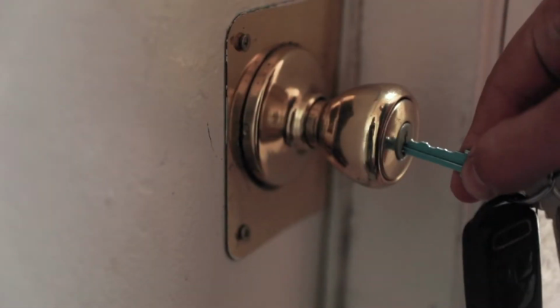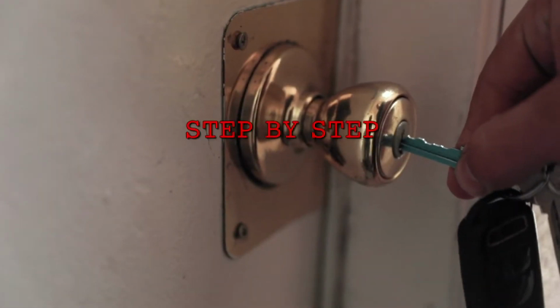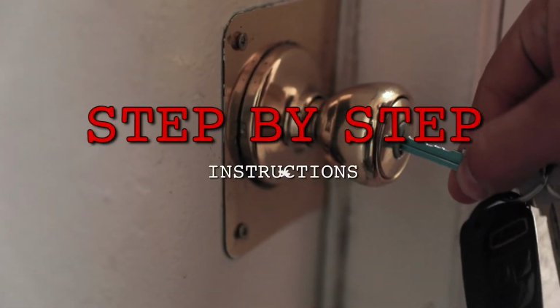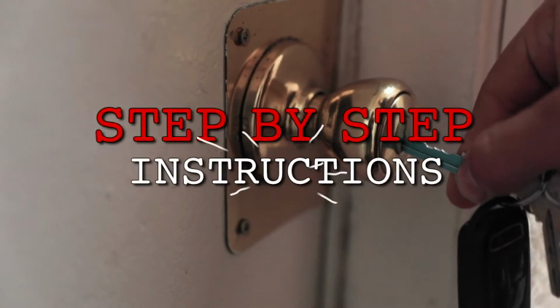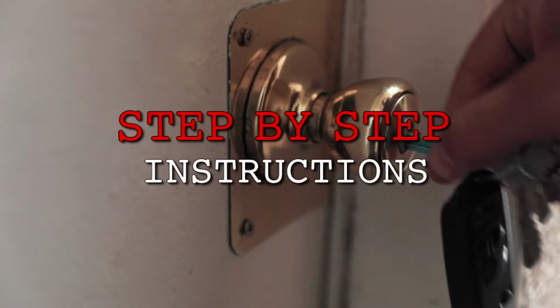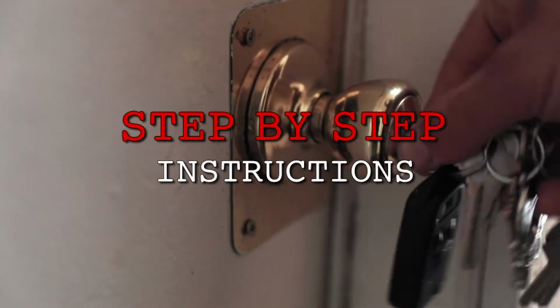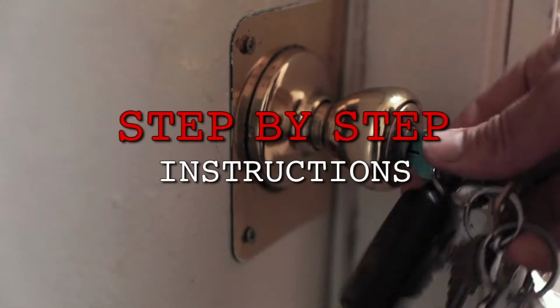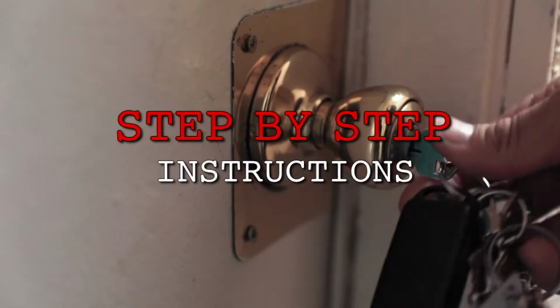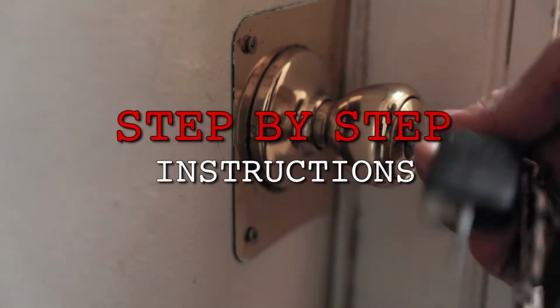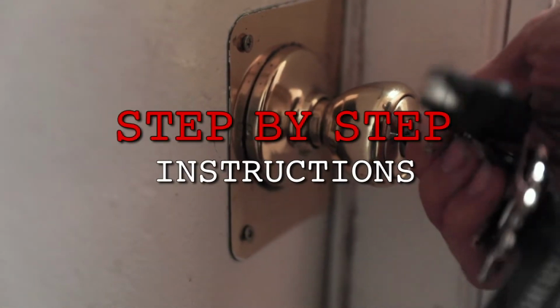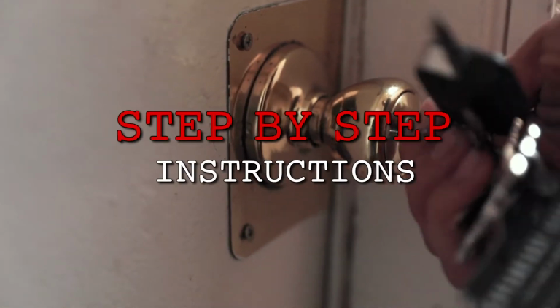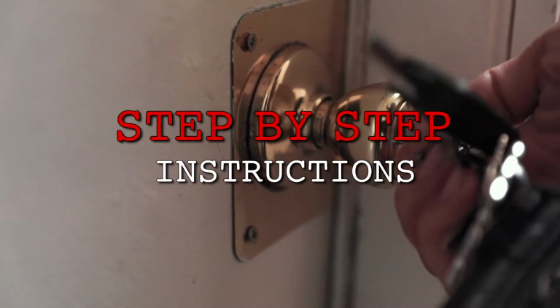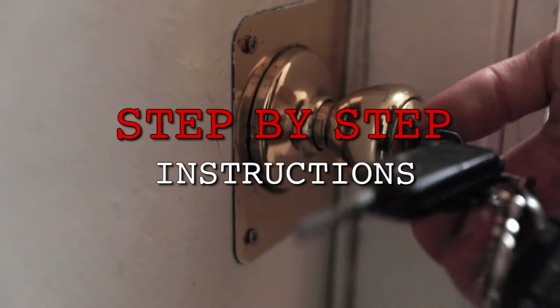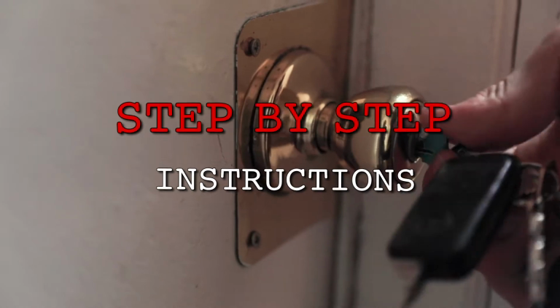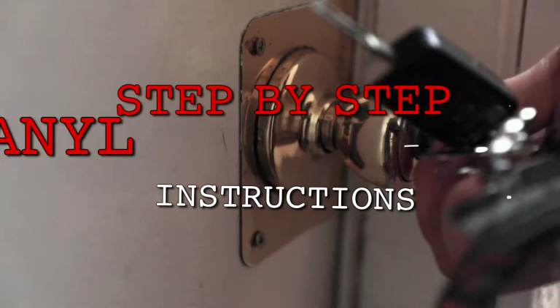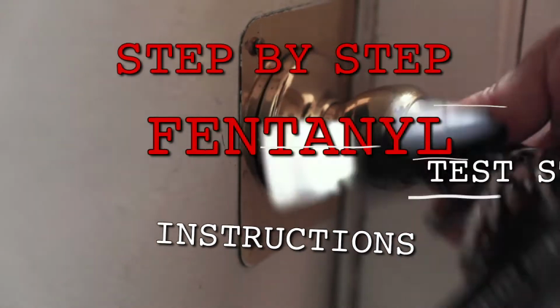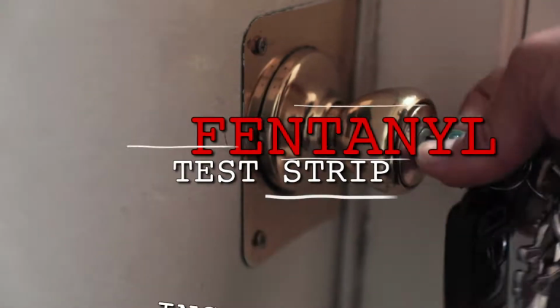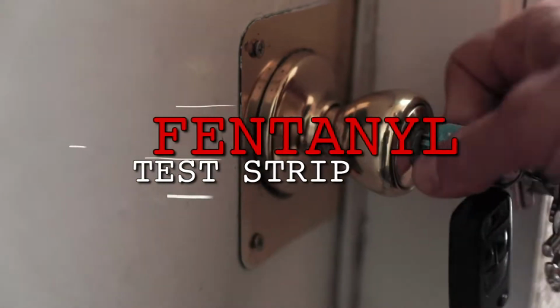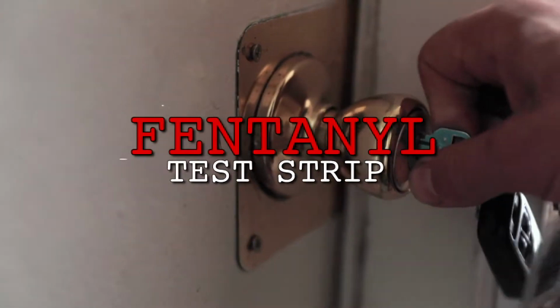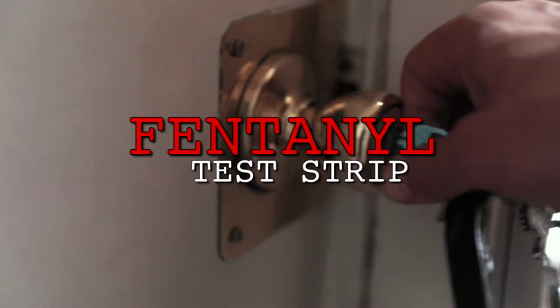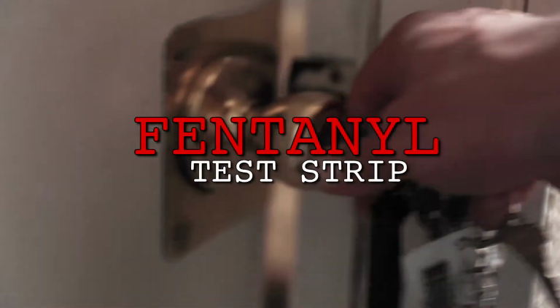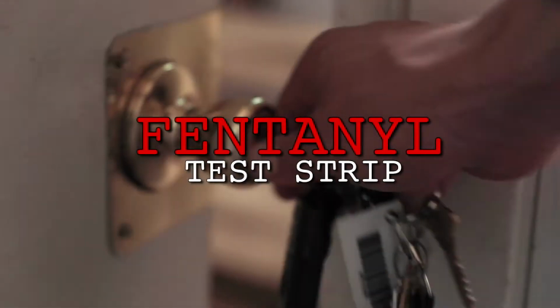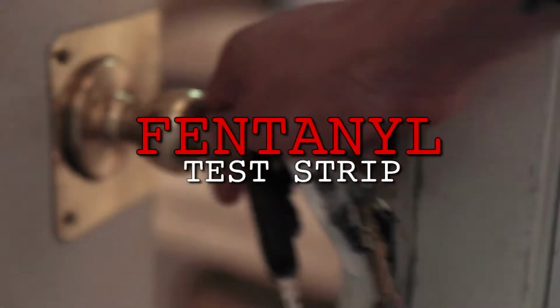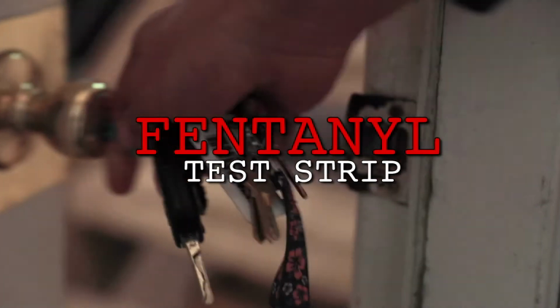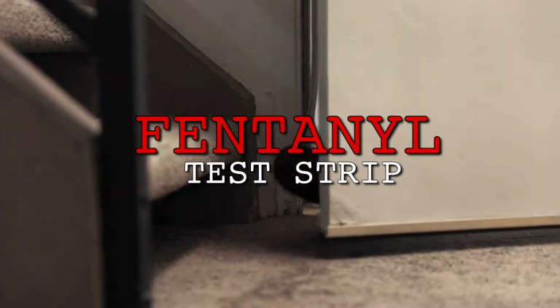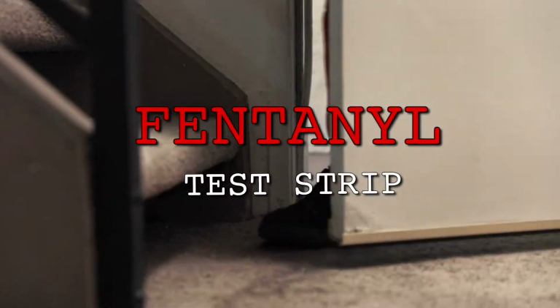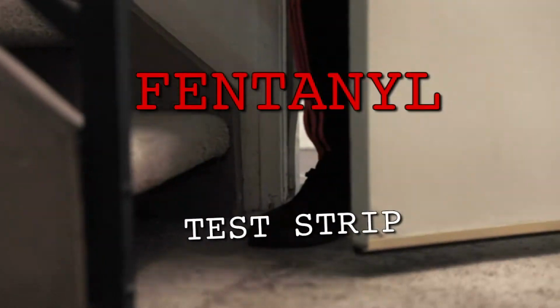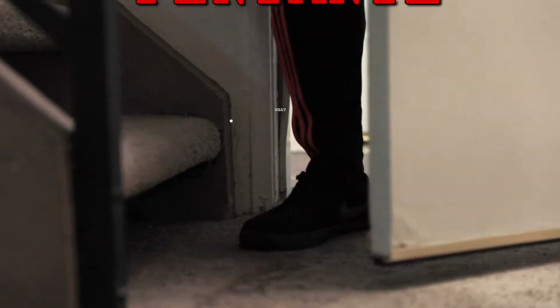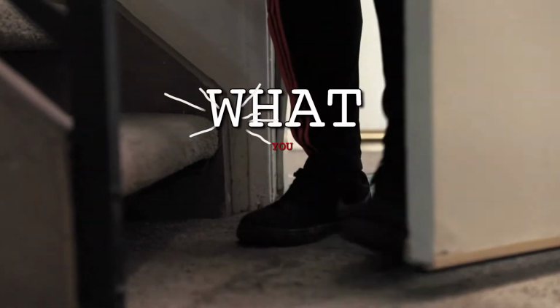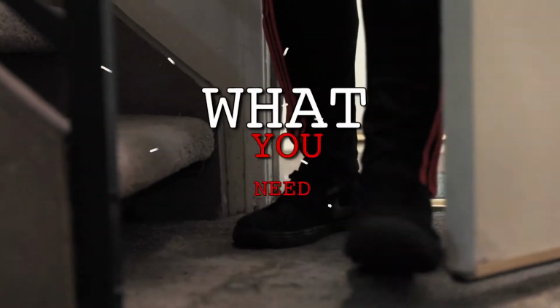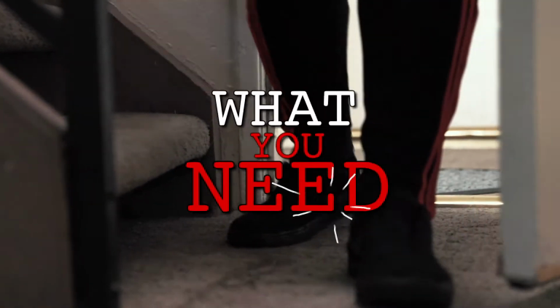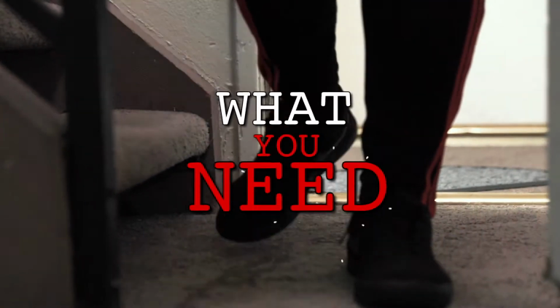Step-by-step instructions on how to use a fentanyl test strip. First, let's go over what you need.